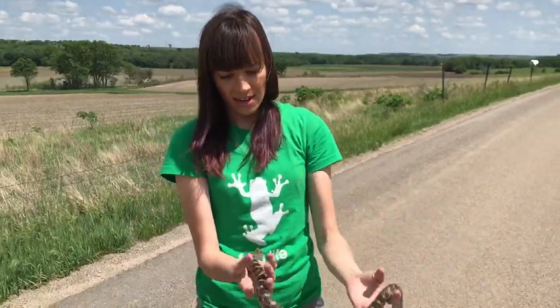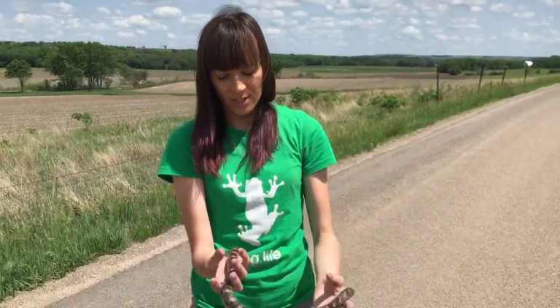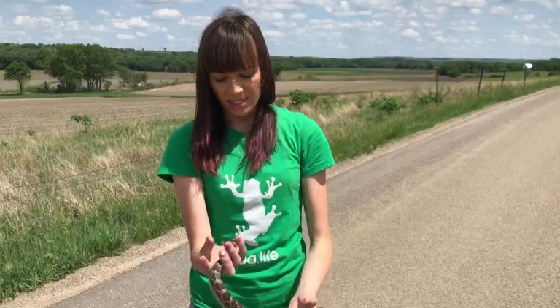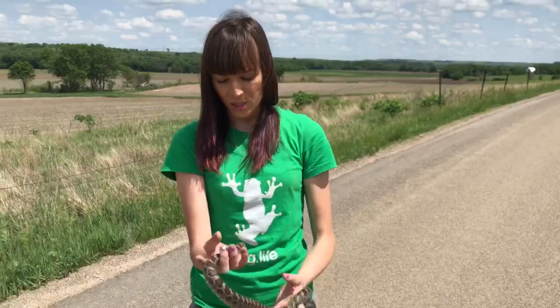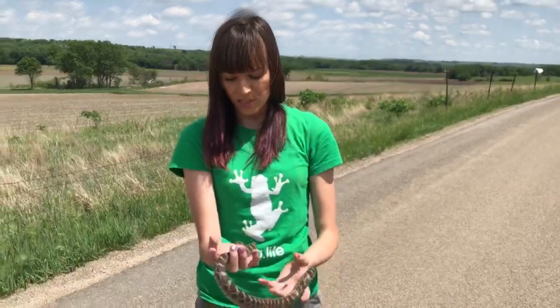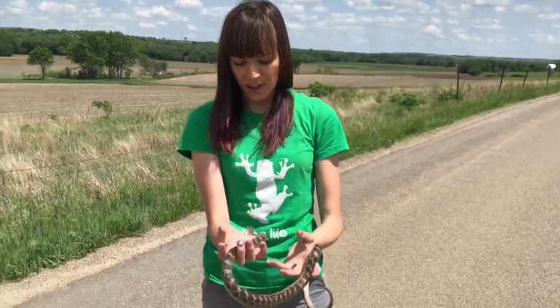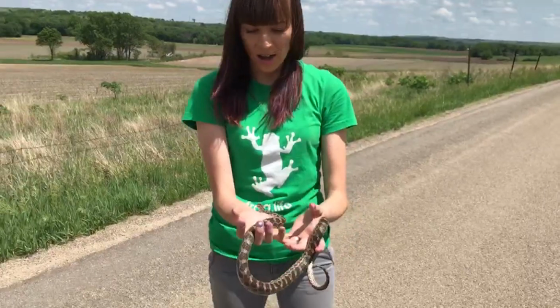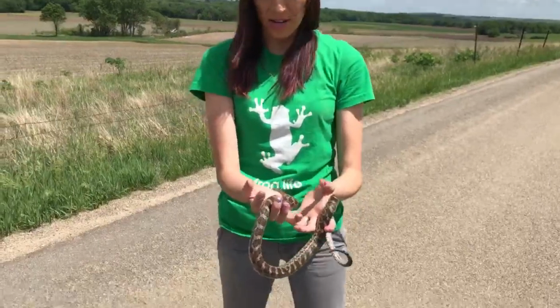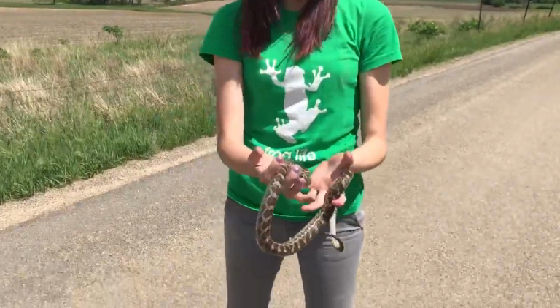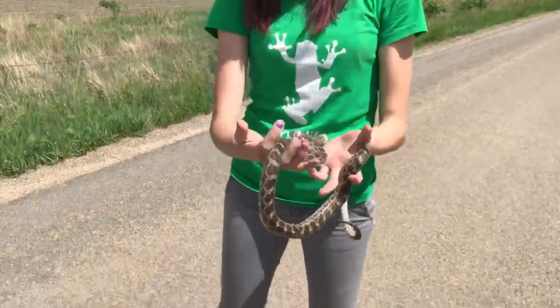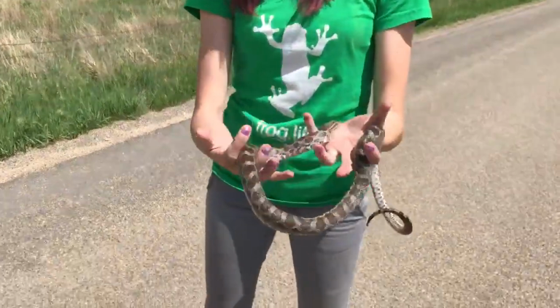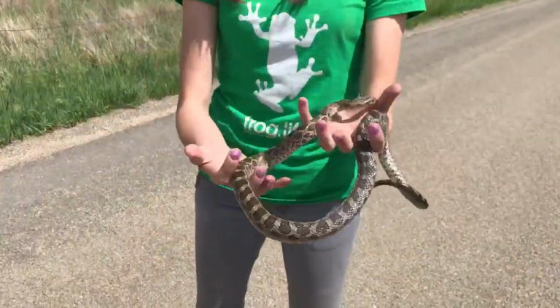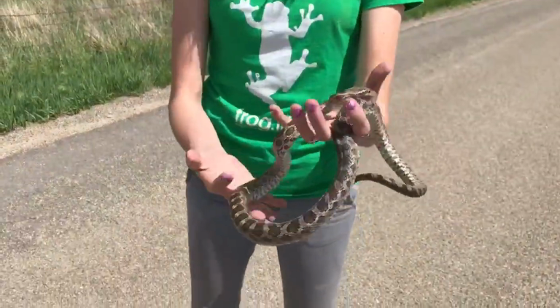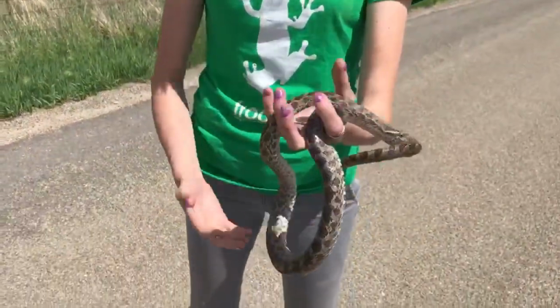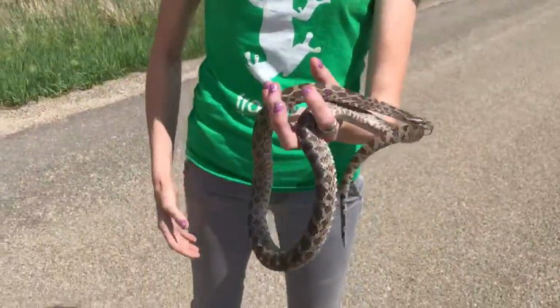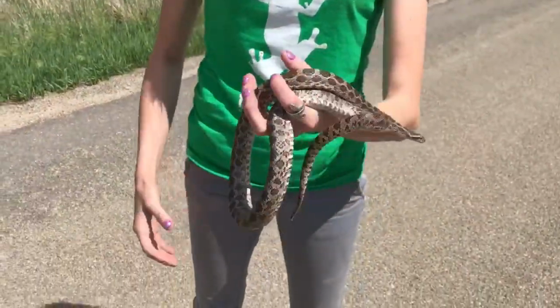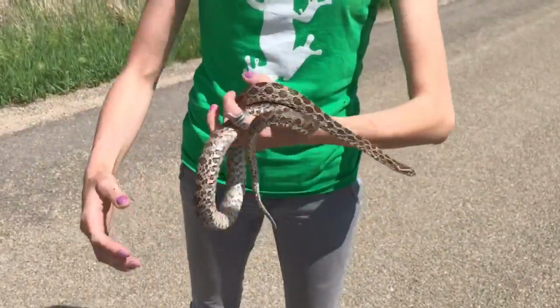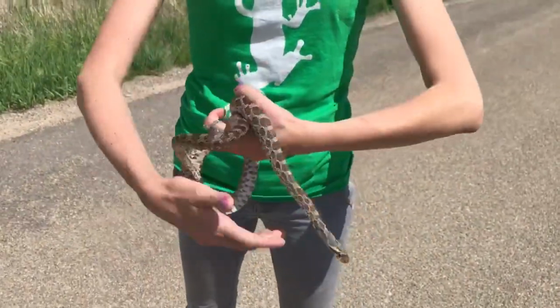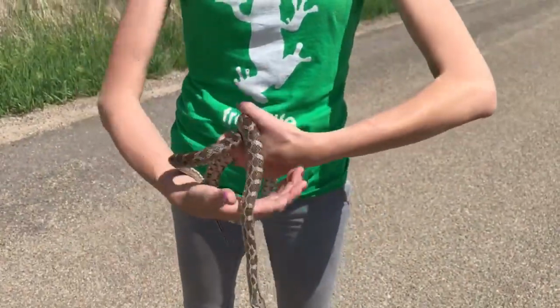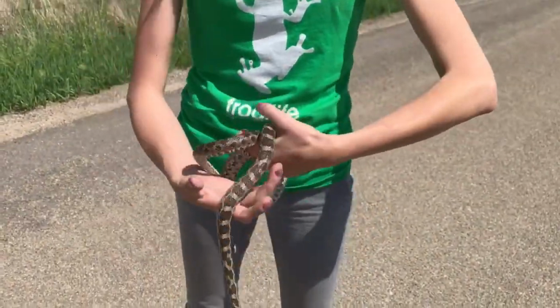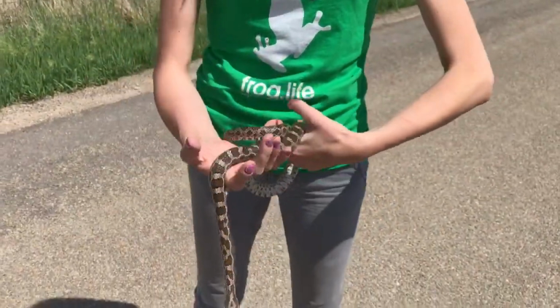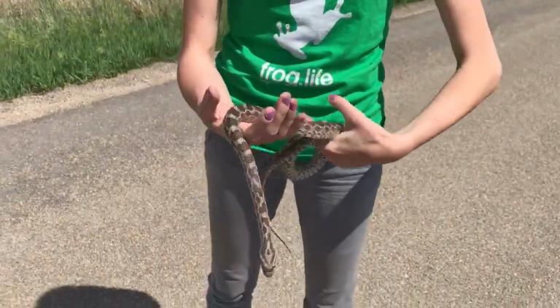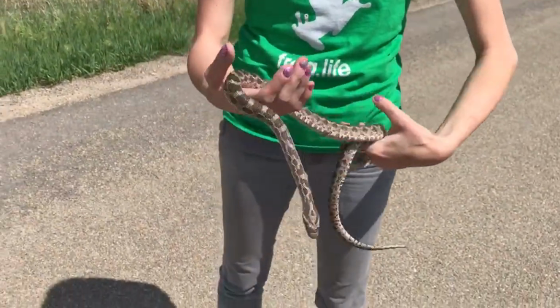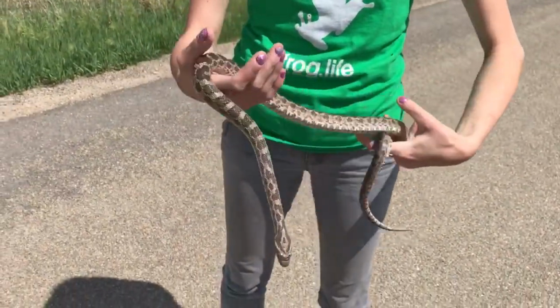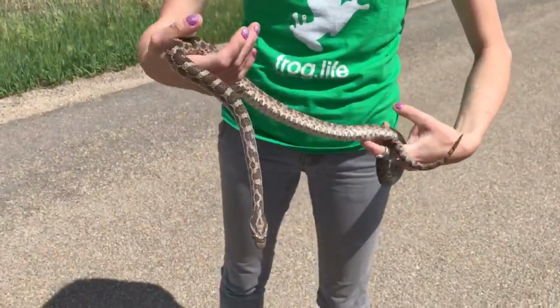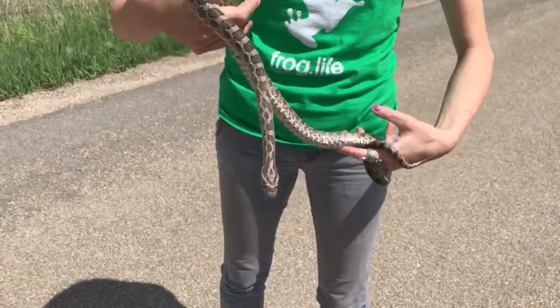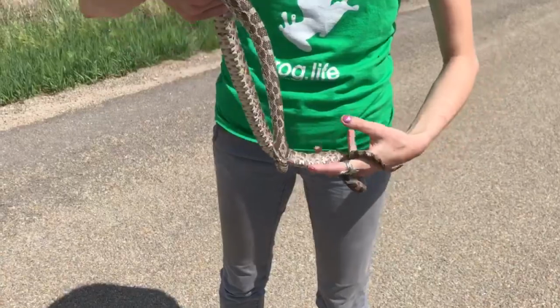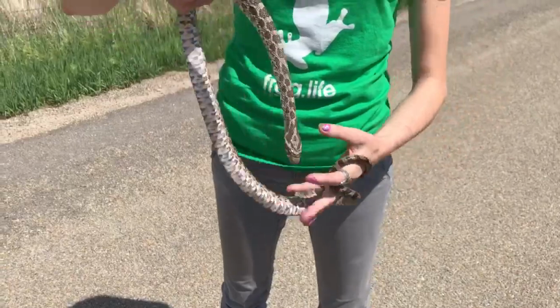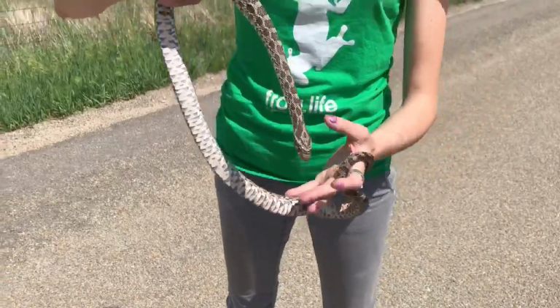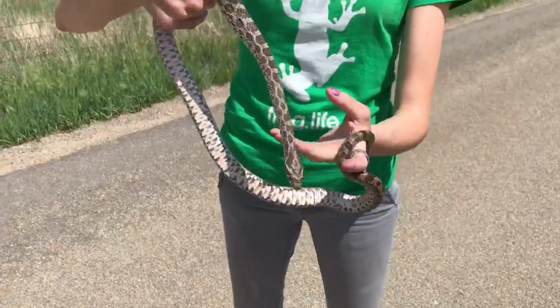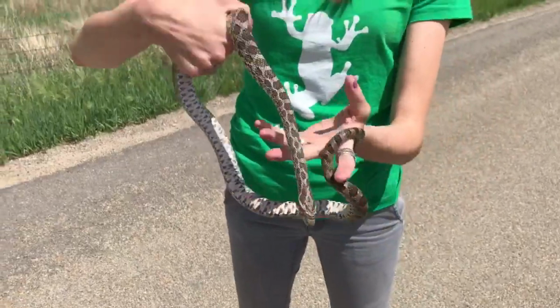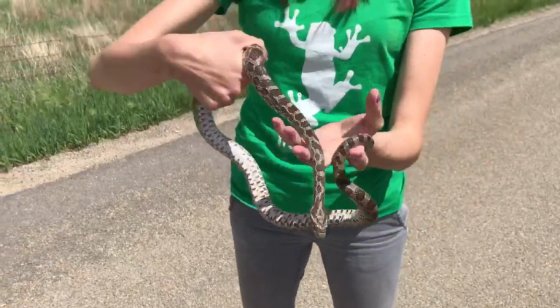As you can see, it's really calm and knows I'm not going to hurt him. I'm just going to let him slither around my hands a little bit. He's super gorgeous.